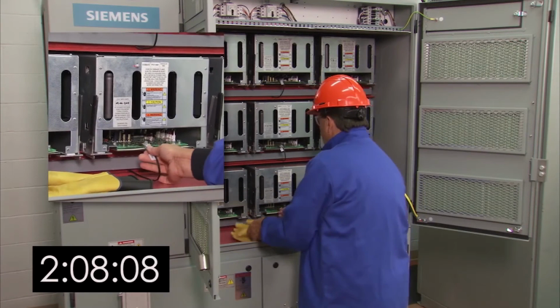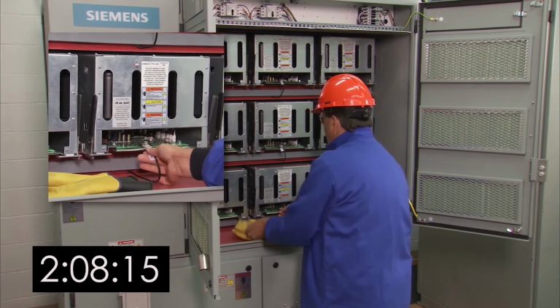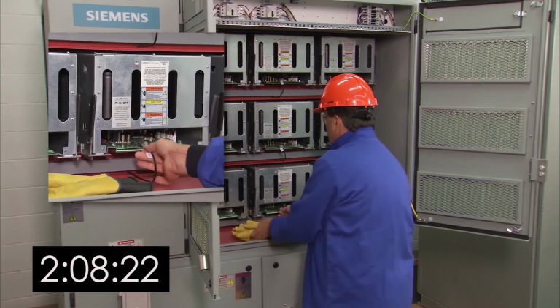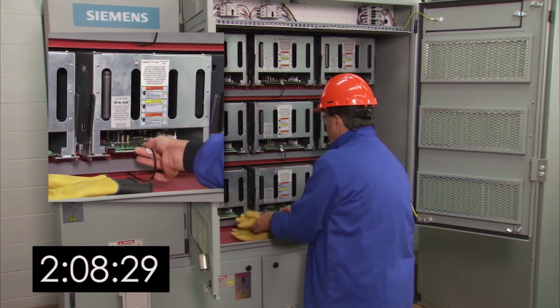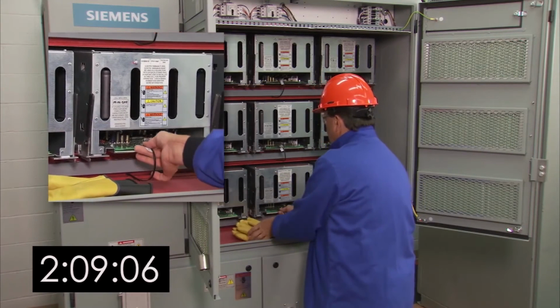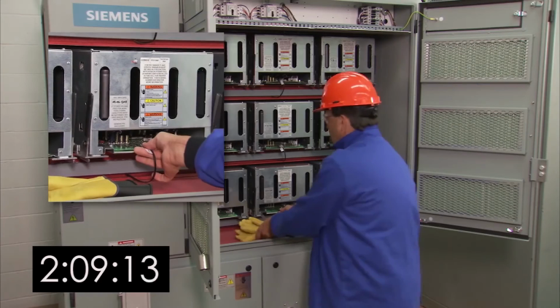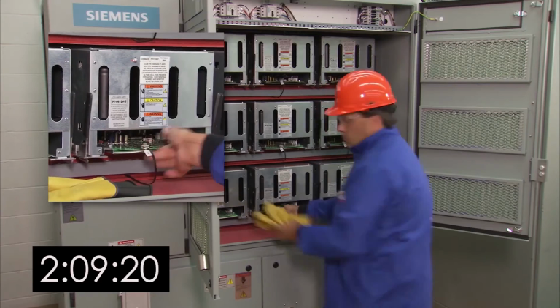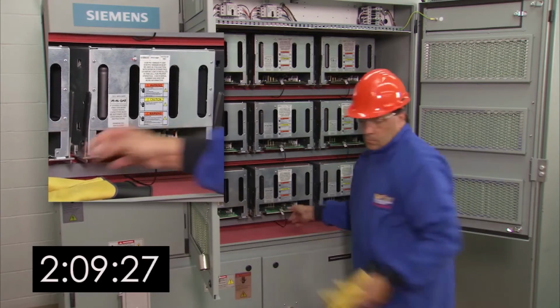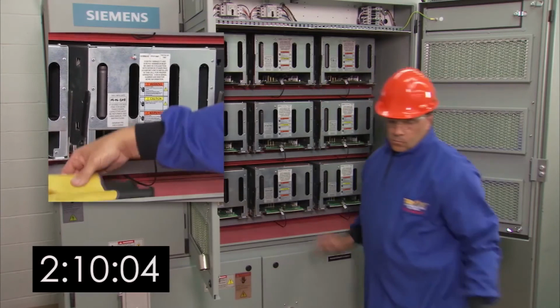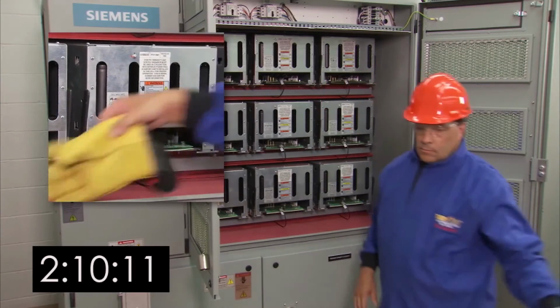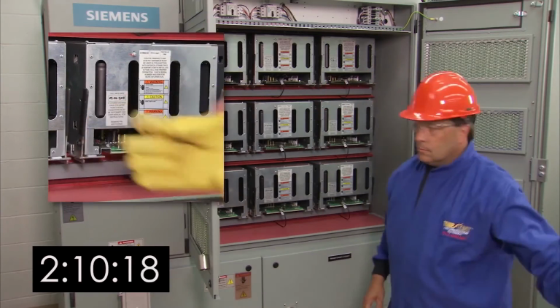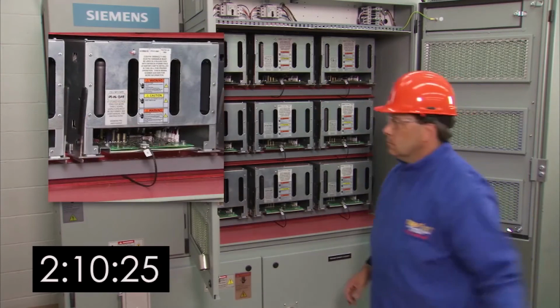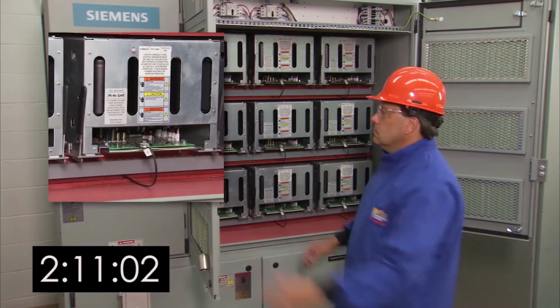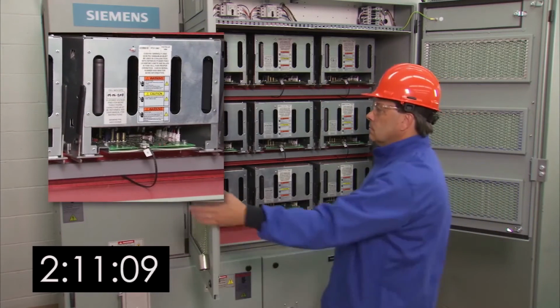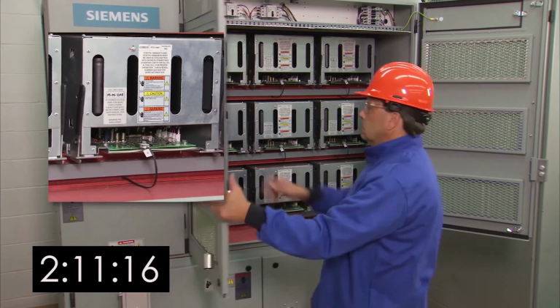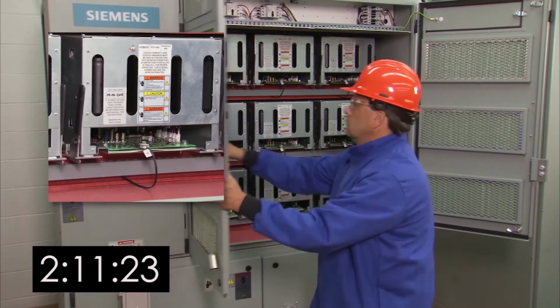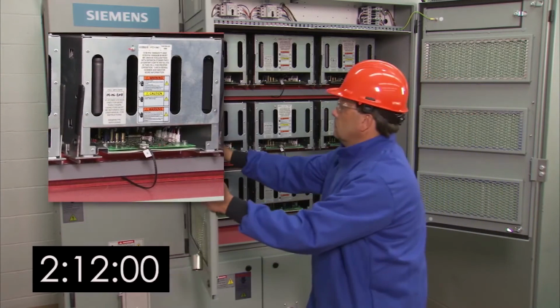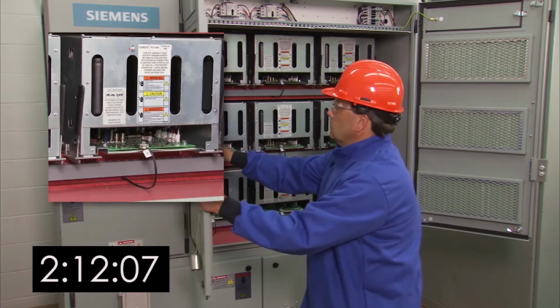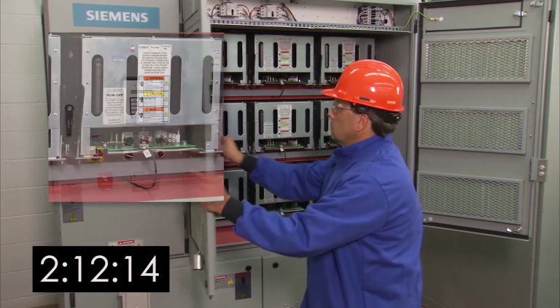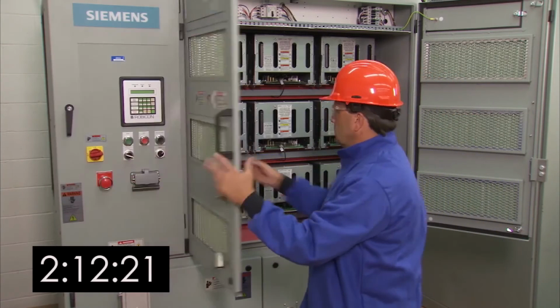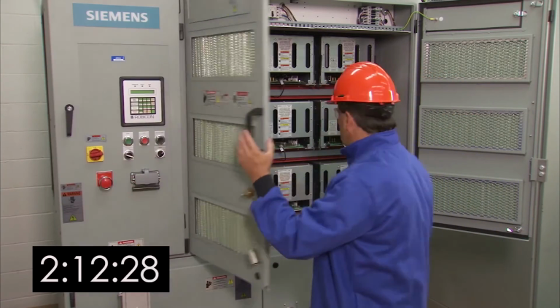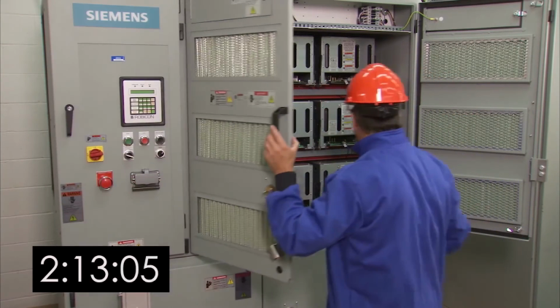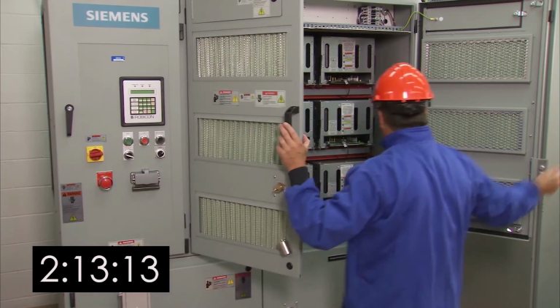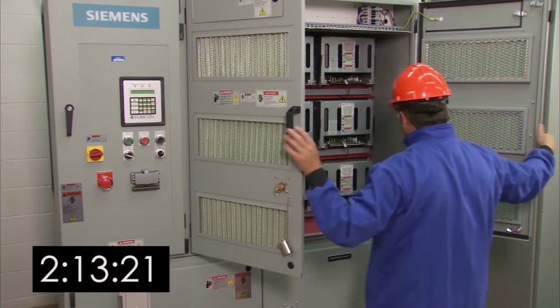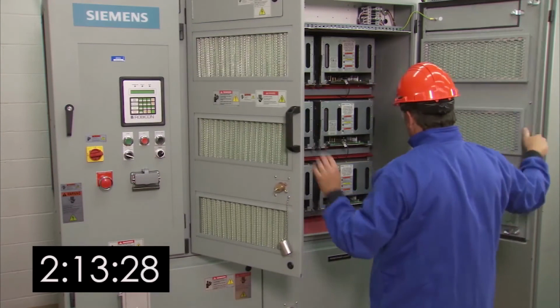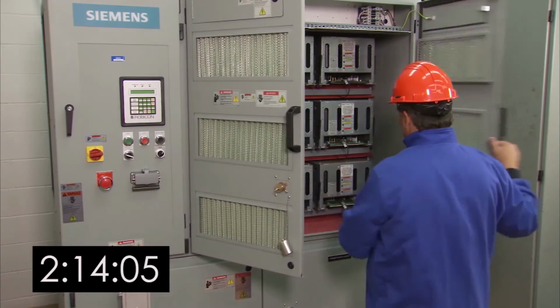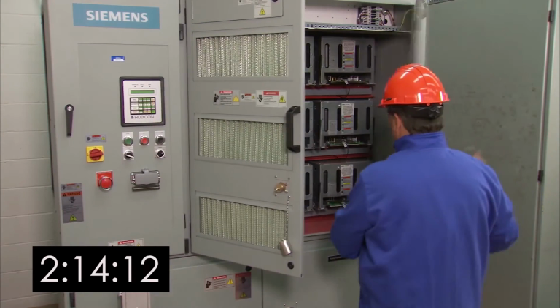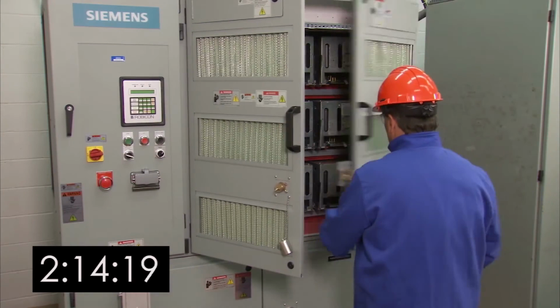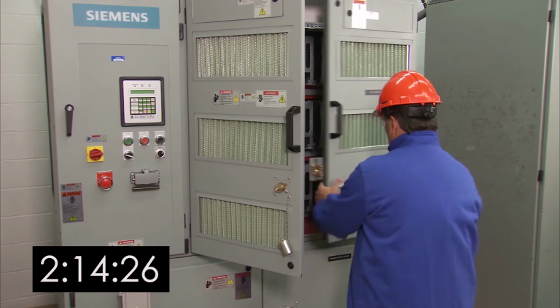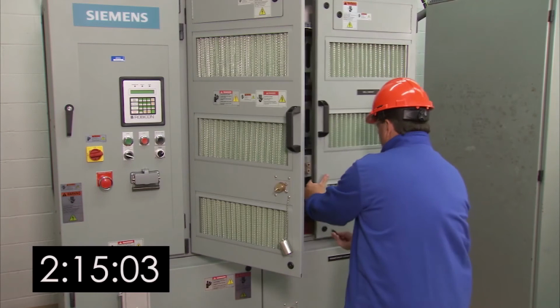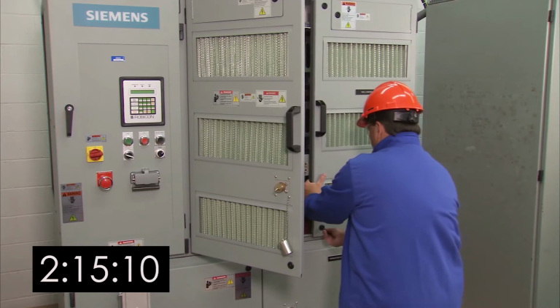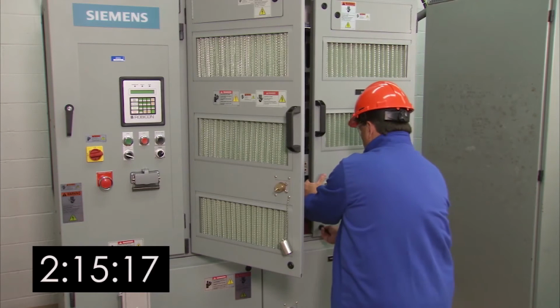Next, install the fiber optic link cable. Then close both doors and secure them with a tri-key and K2 key.